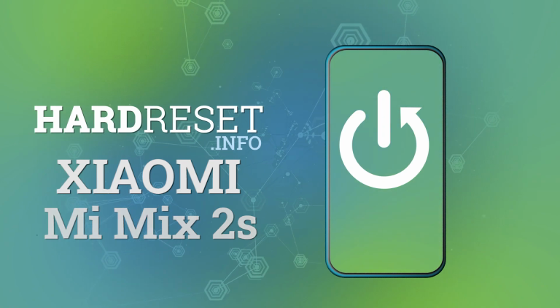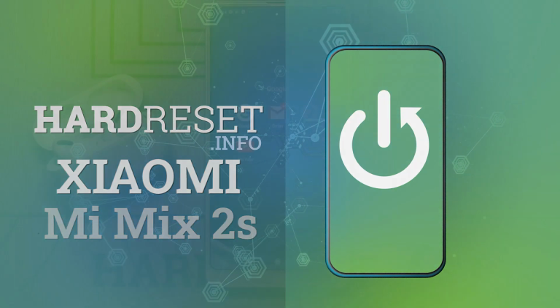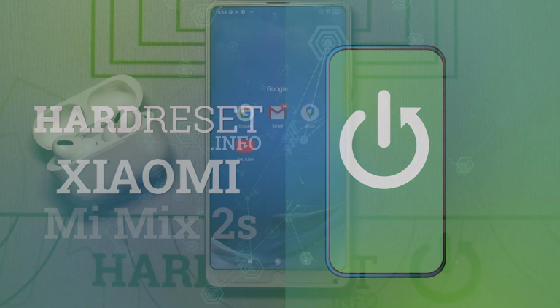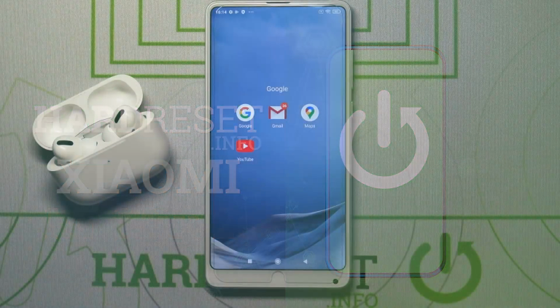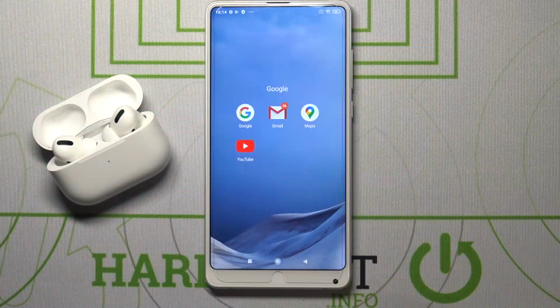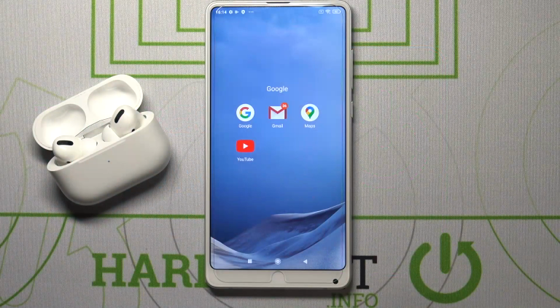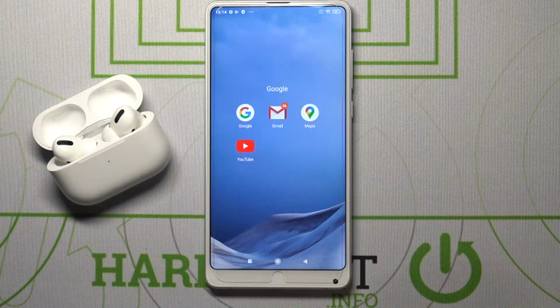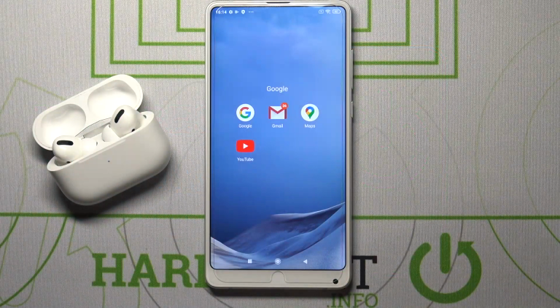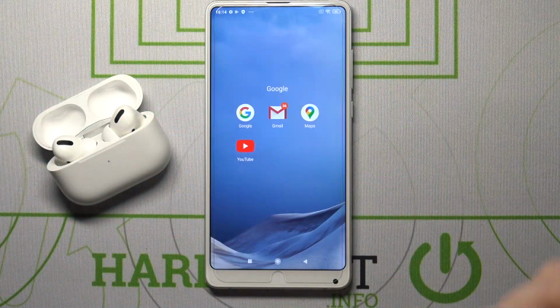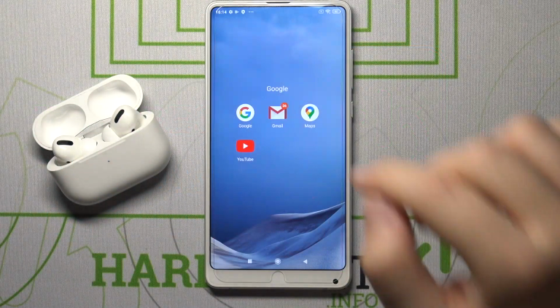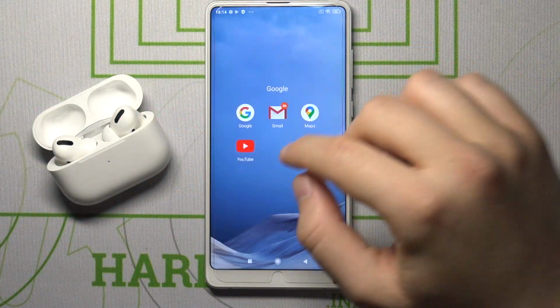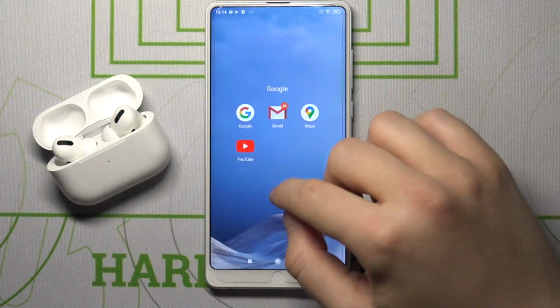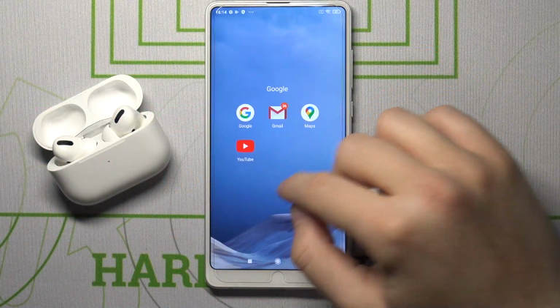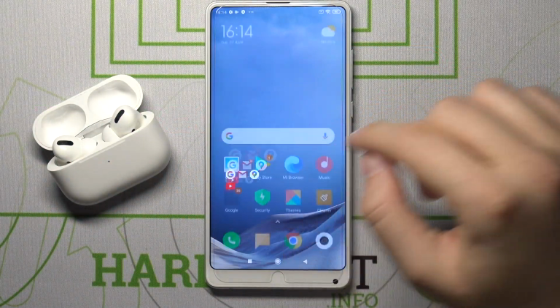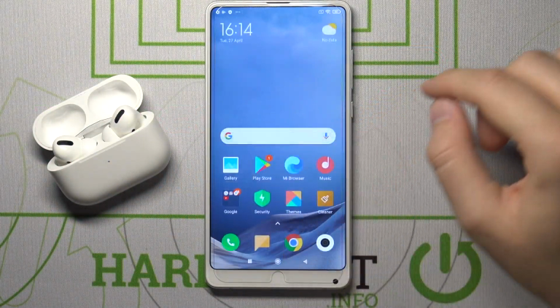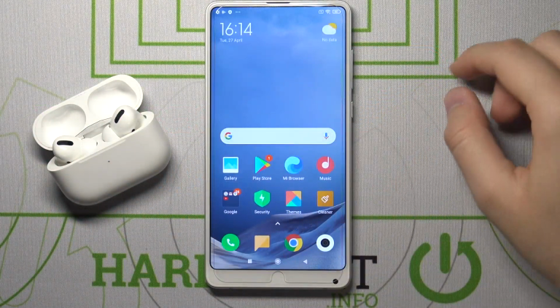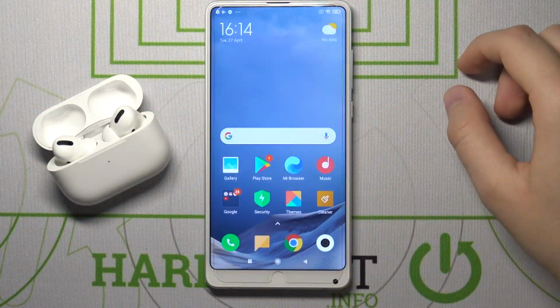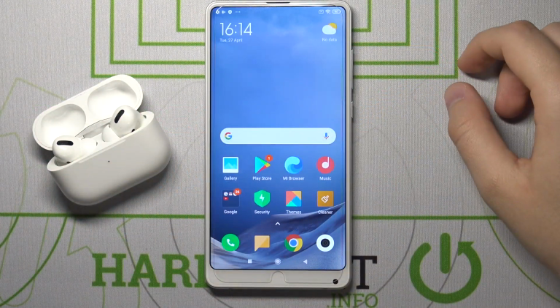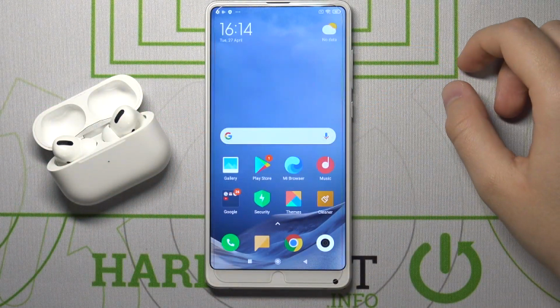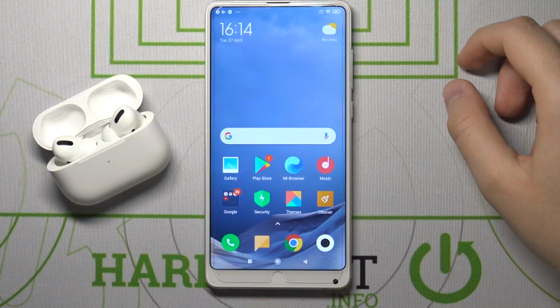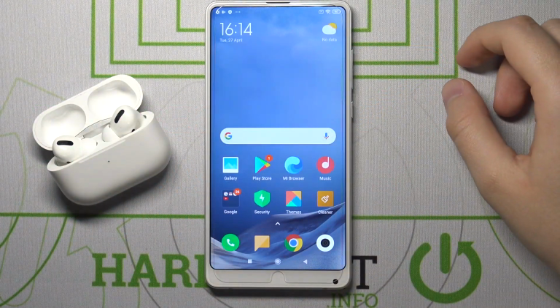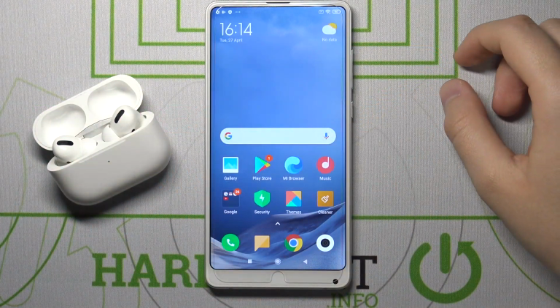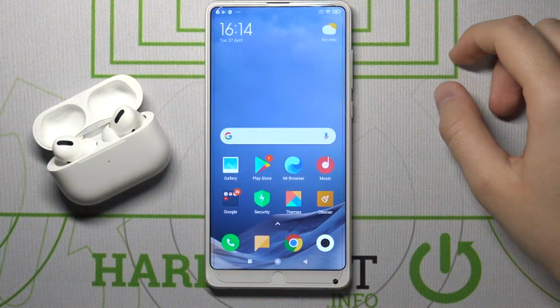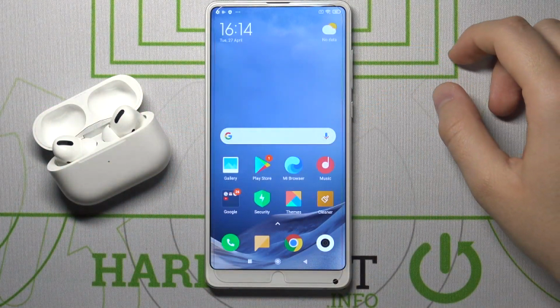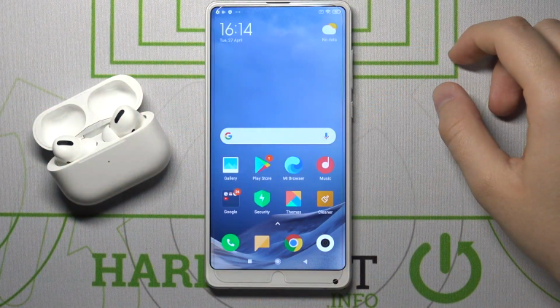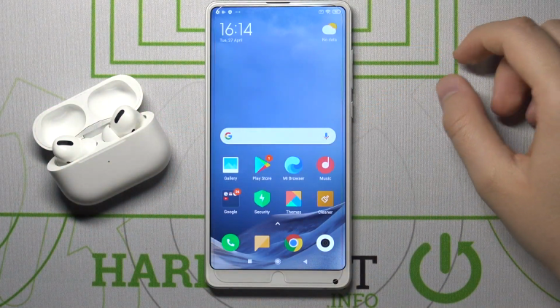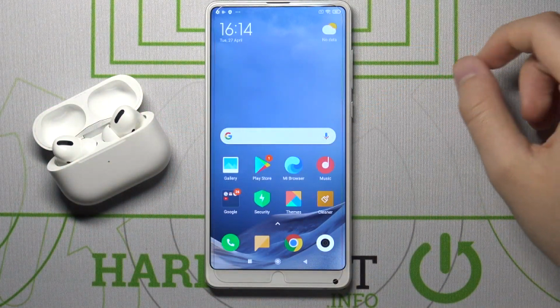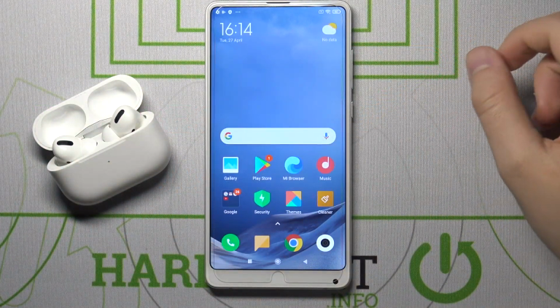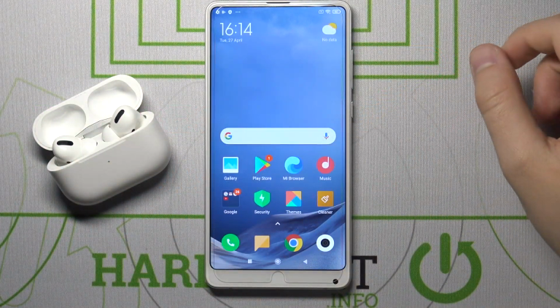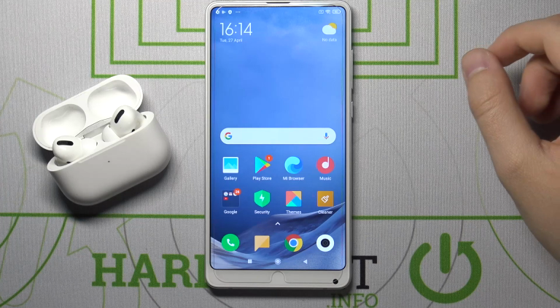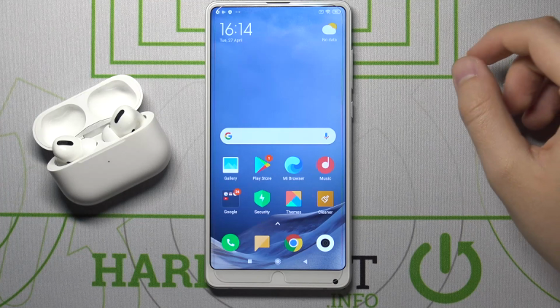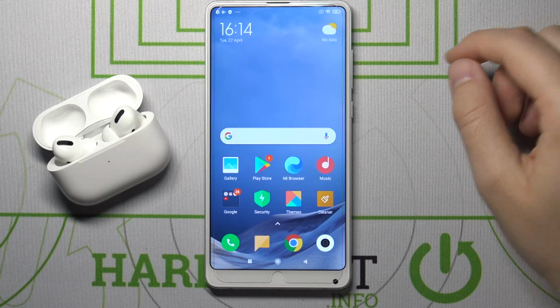Welcome. In front of me I have the Xiaomi Mi Mix 2S, and today I will show you how you can activate Hey Google.